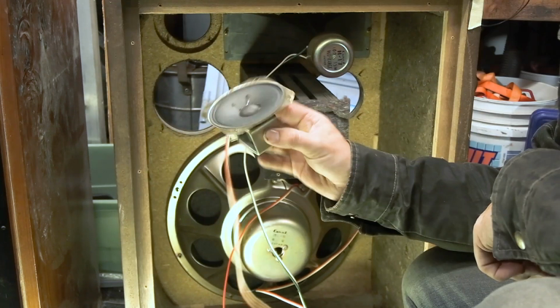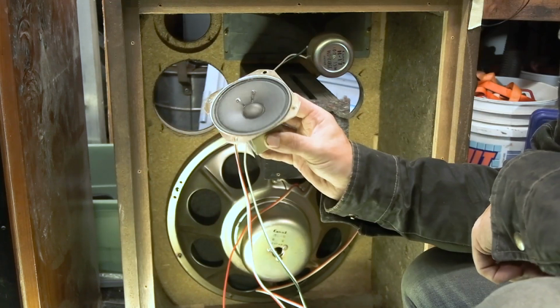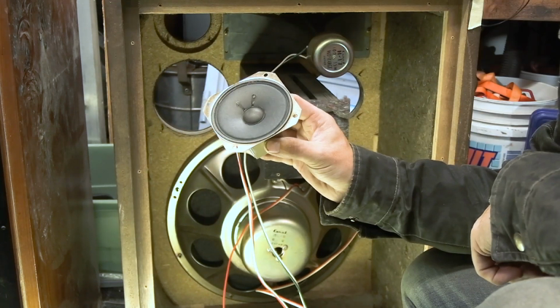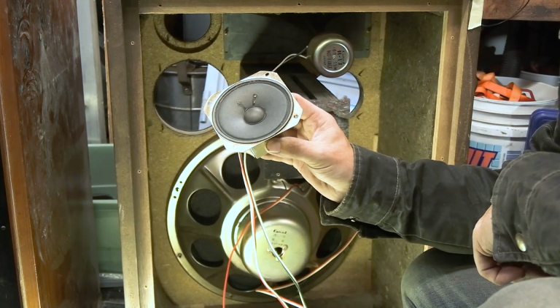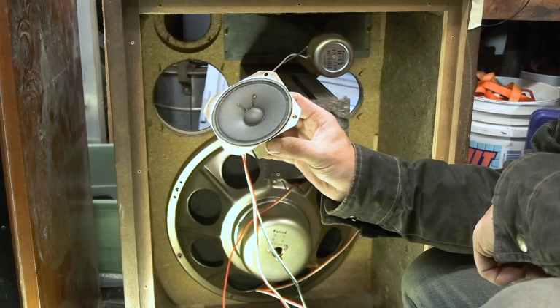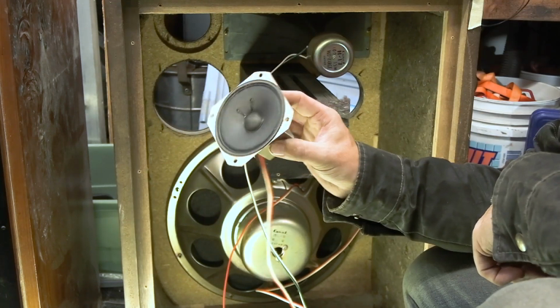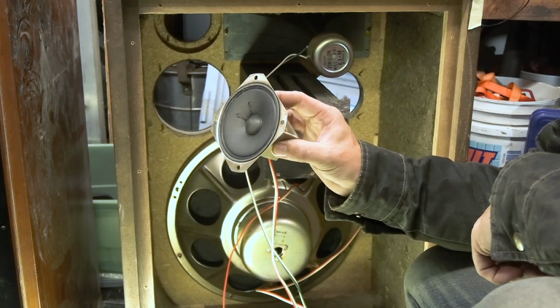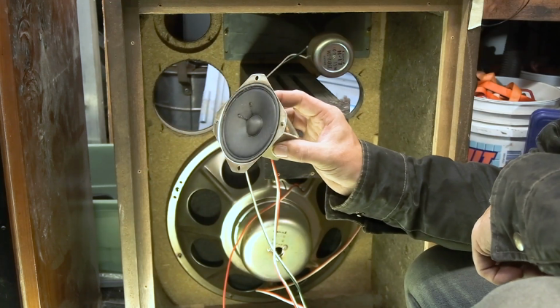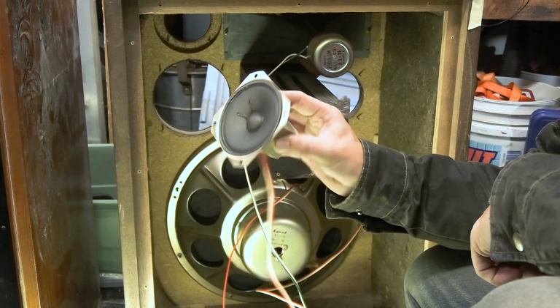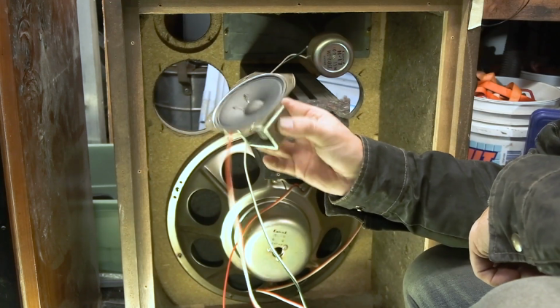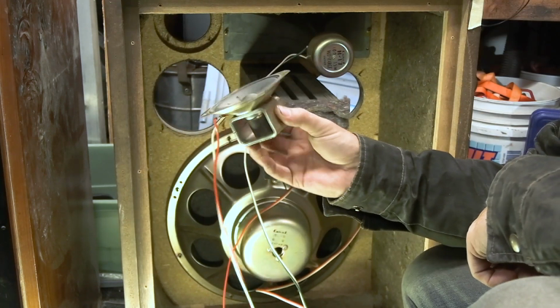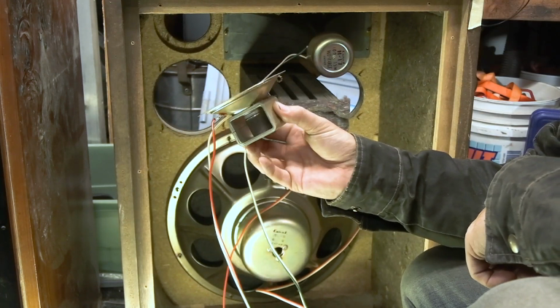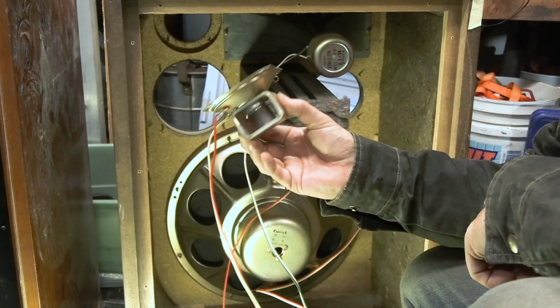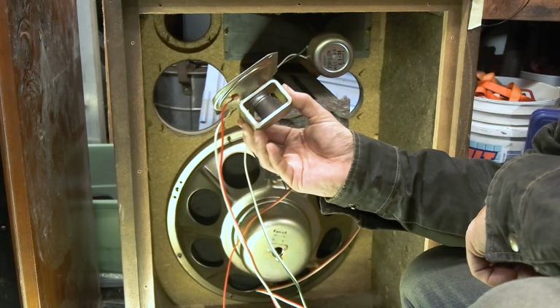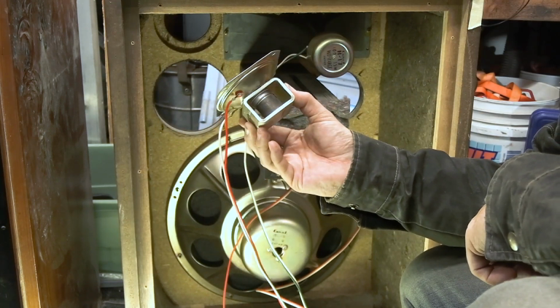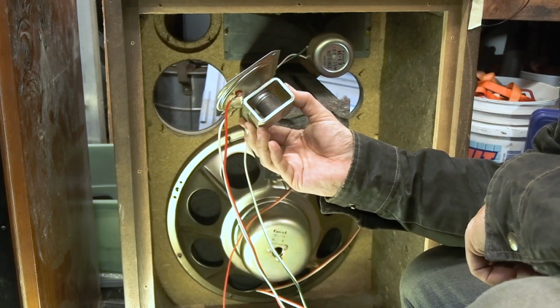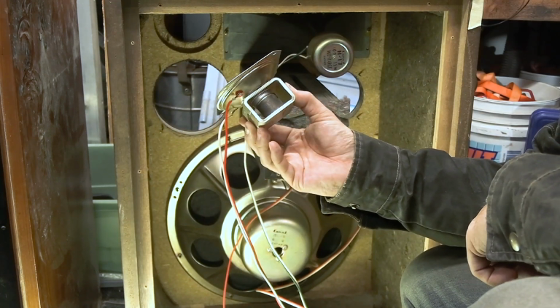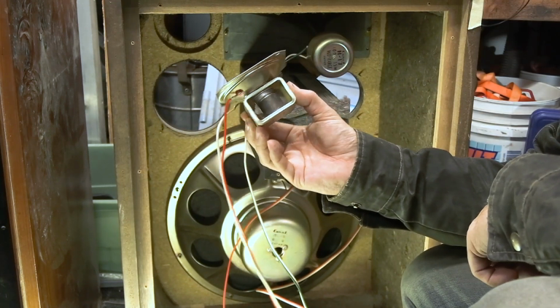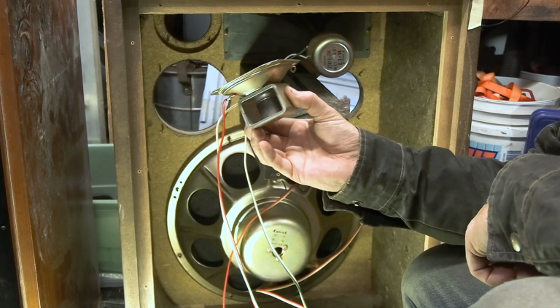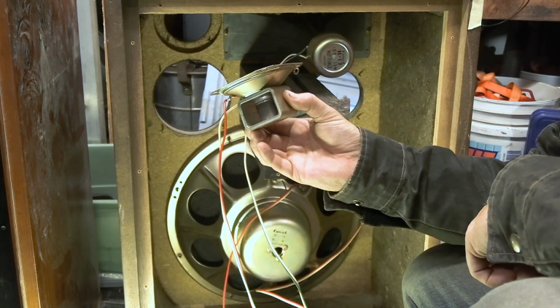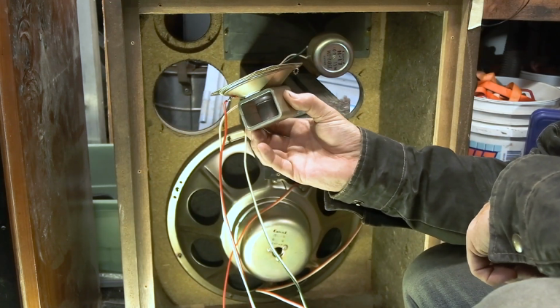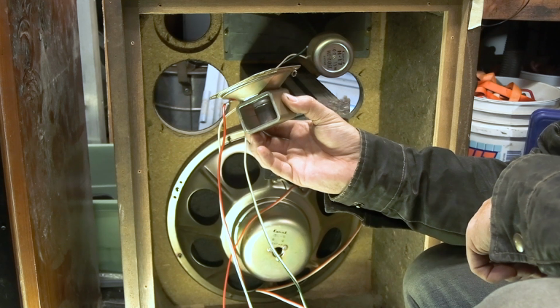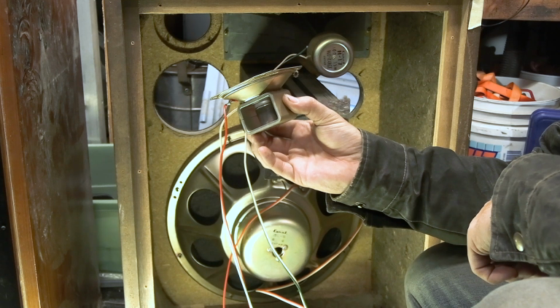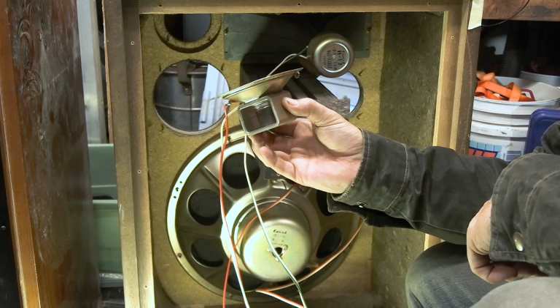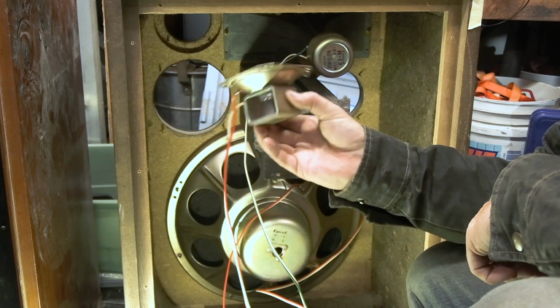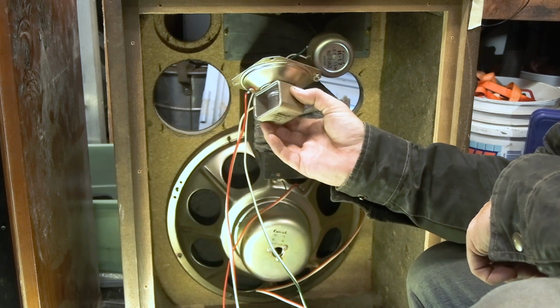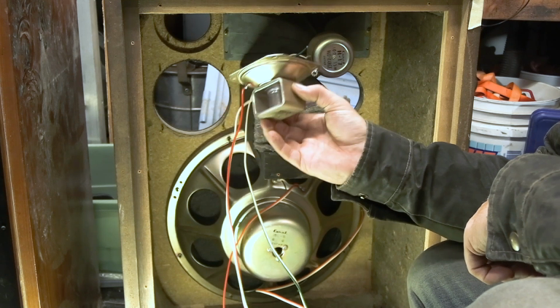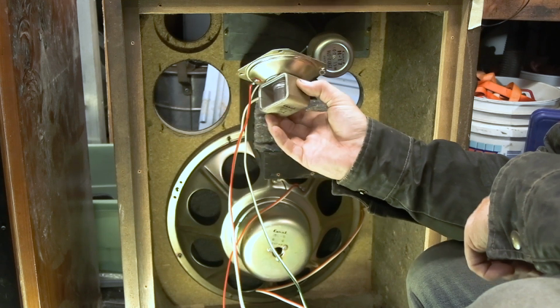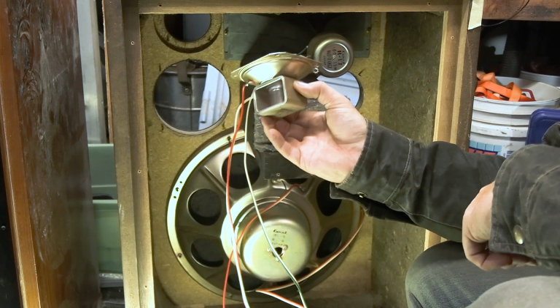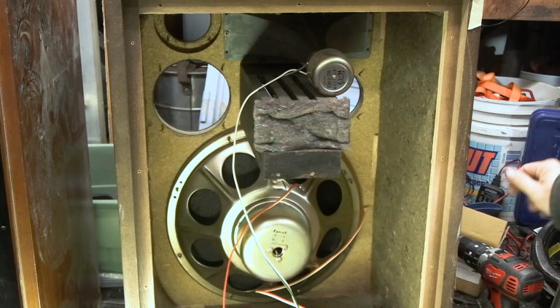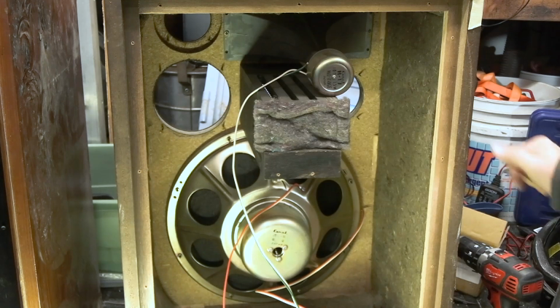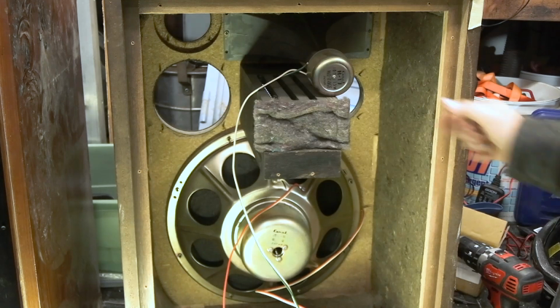The tweeter tried to make a daring escape. I'm gonna desolder it and move on to this horn.